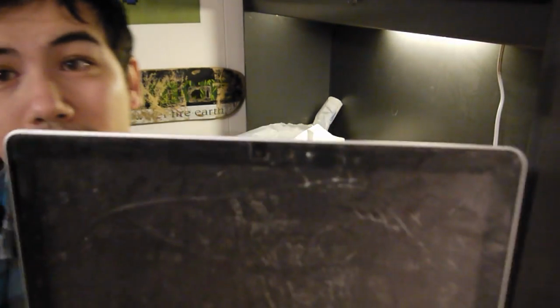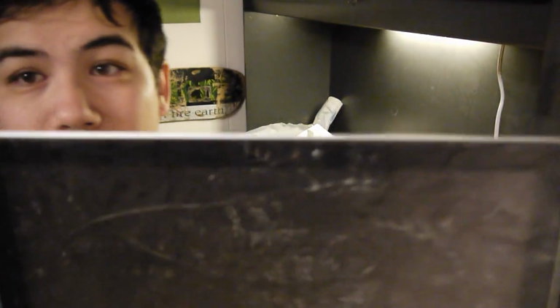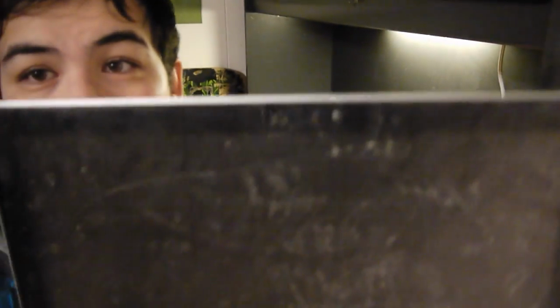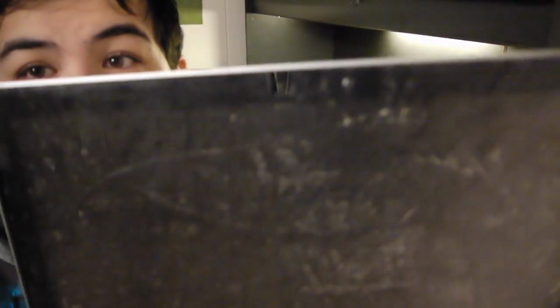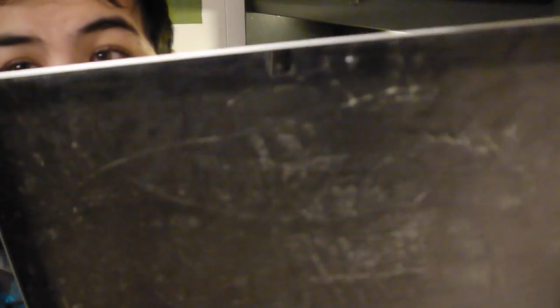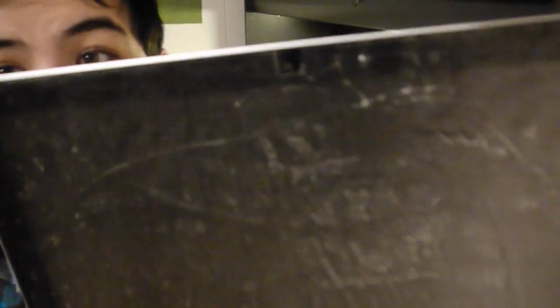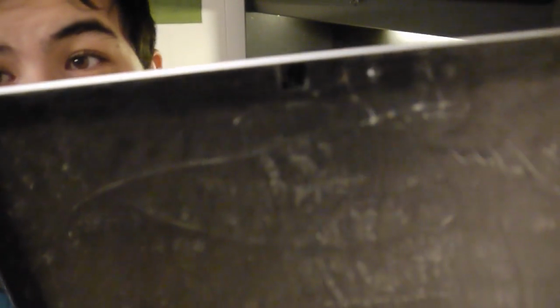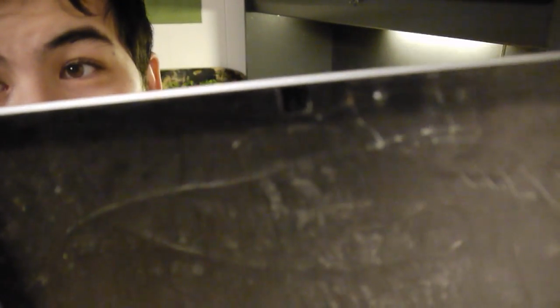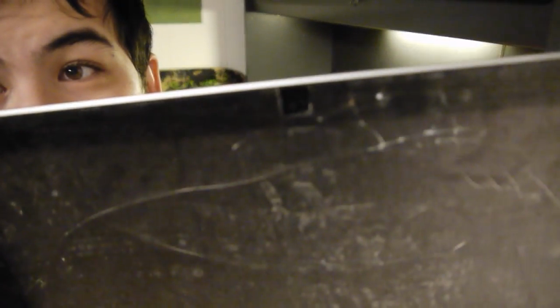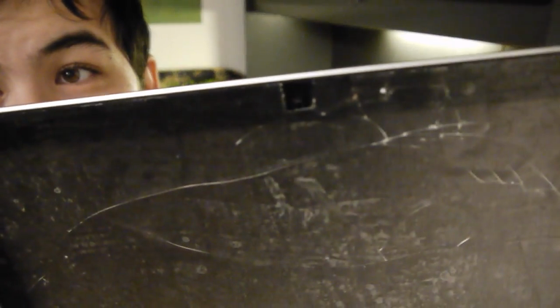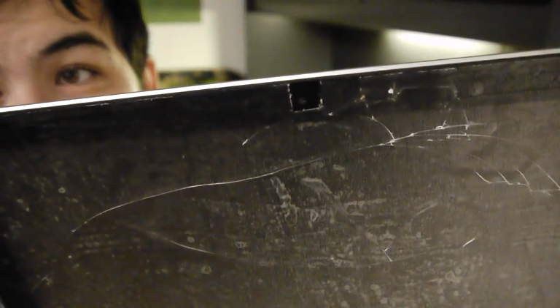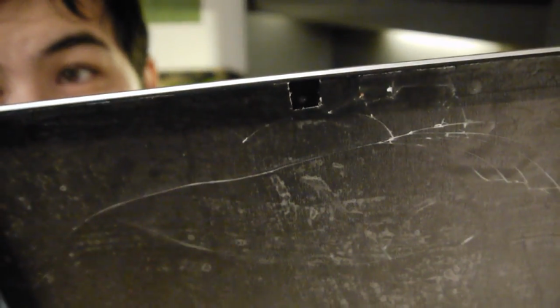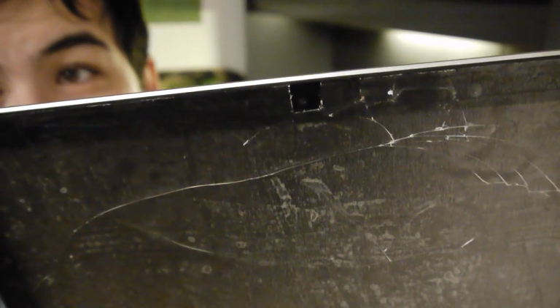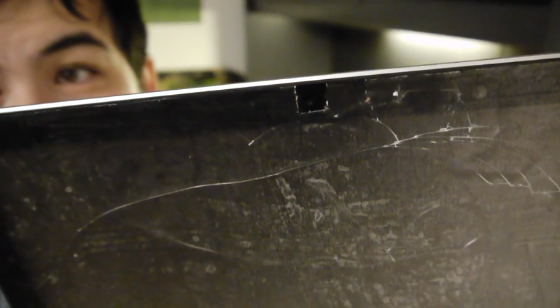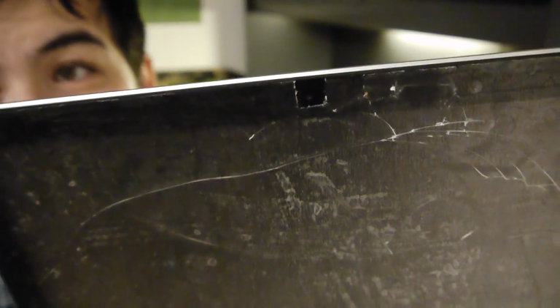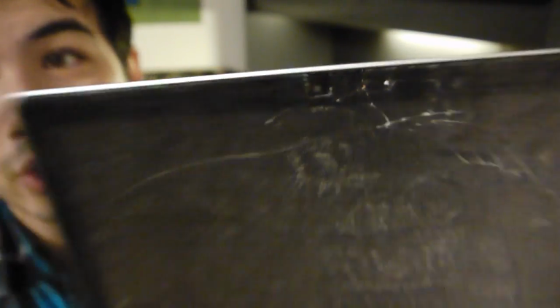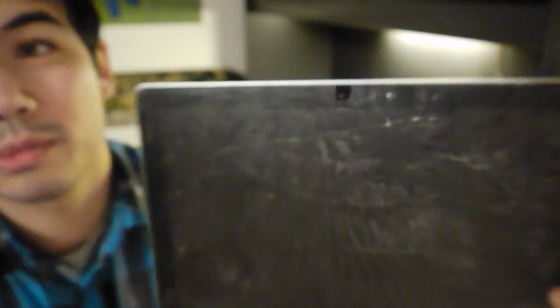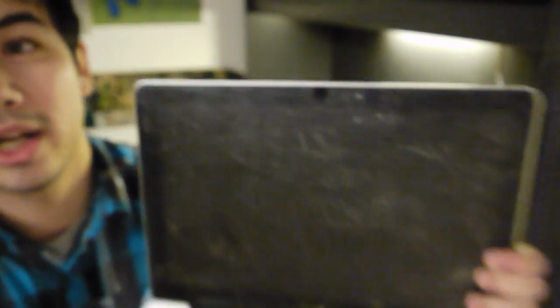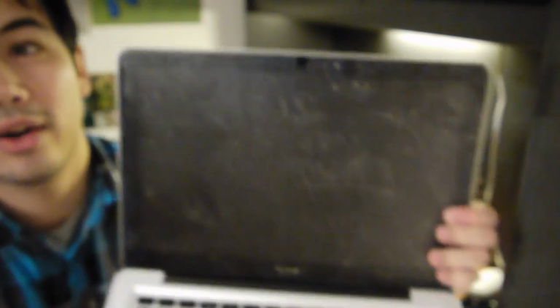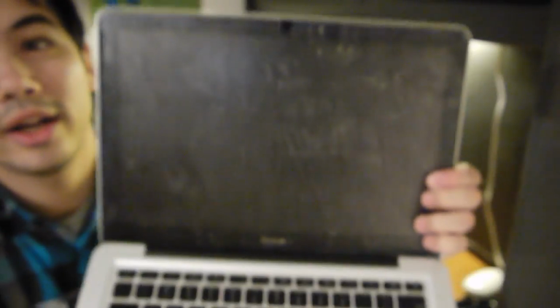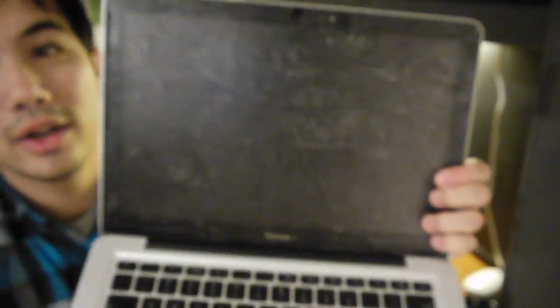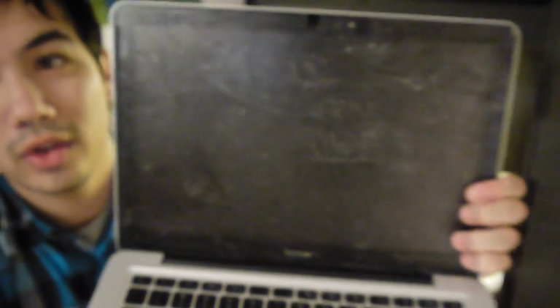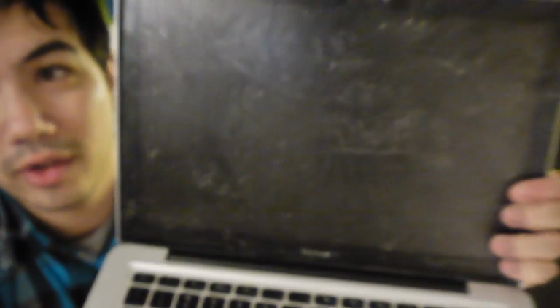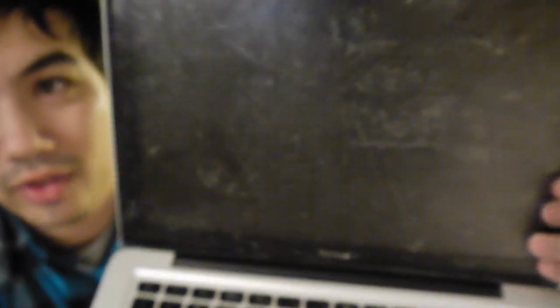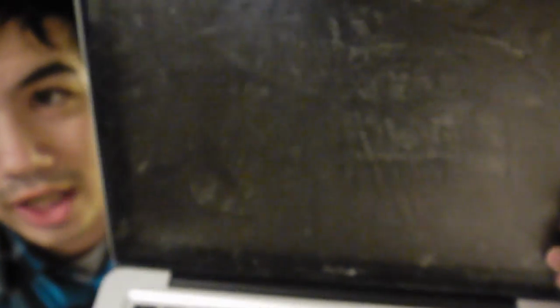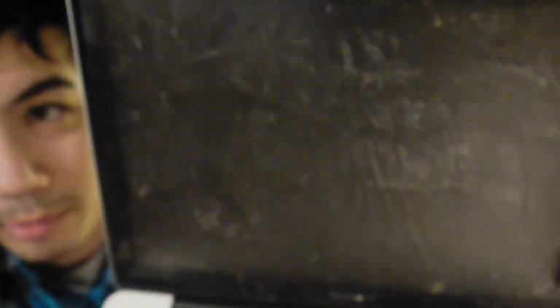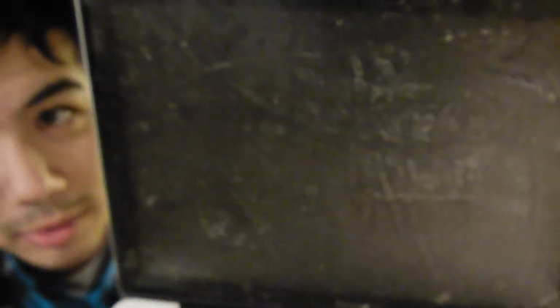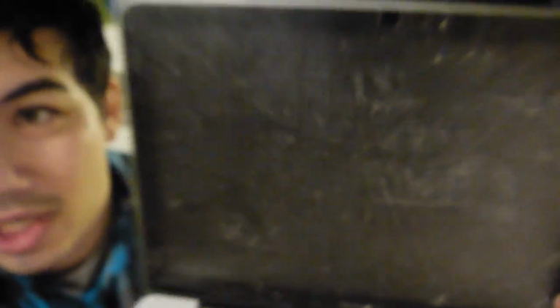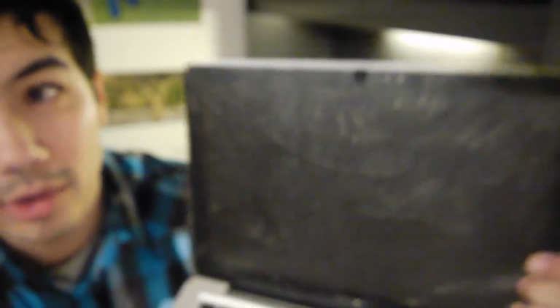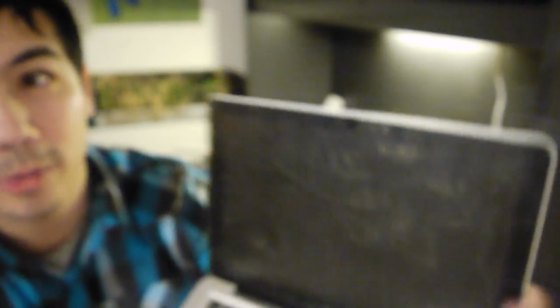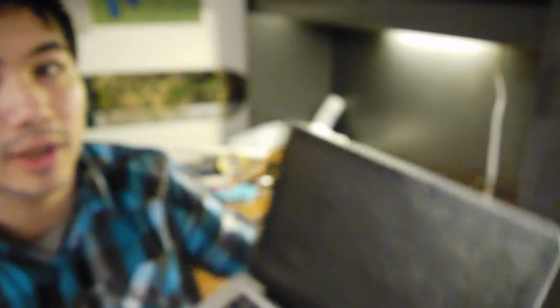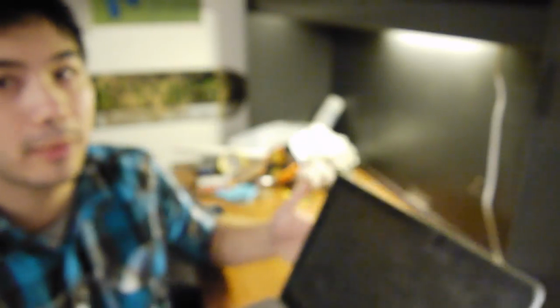Well, there you have it. See, now what I did with the camera is I kind of notched out a little square spot. I know it kind of bubbles up a little bit, you know.